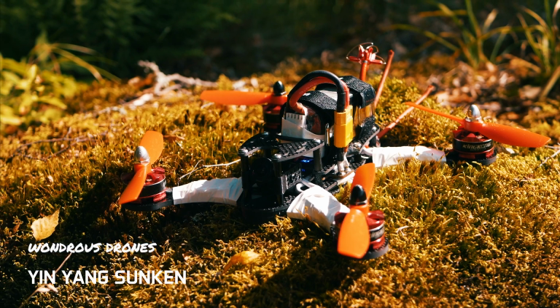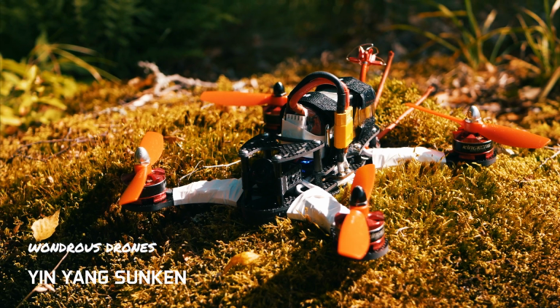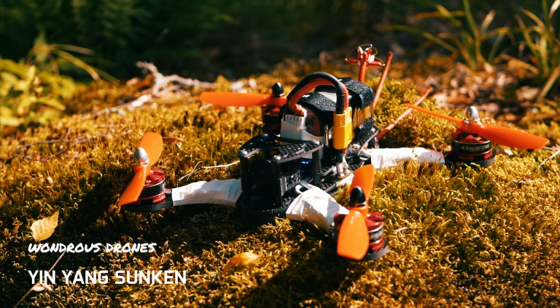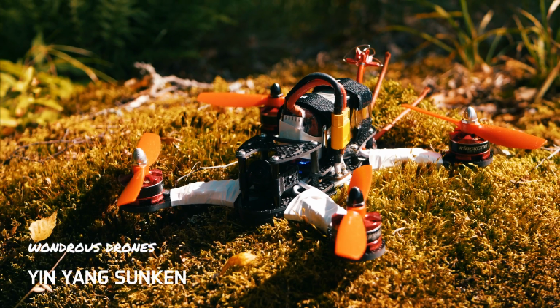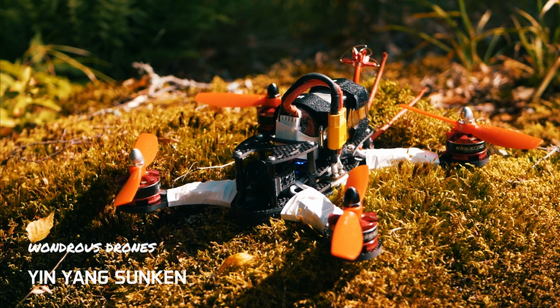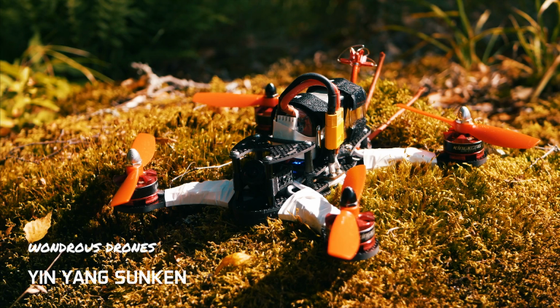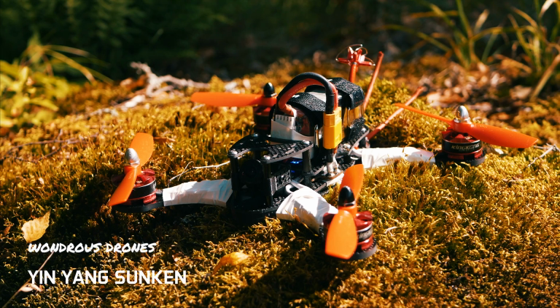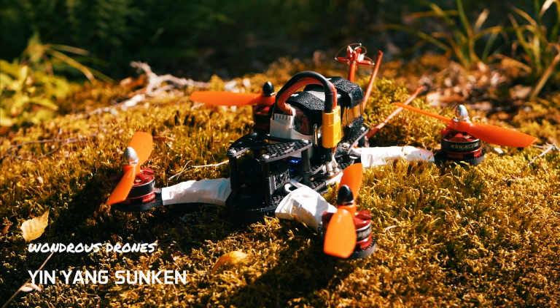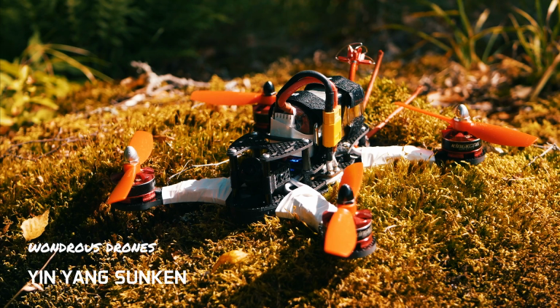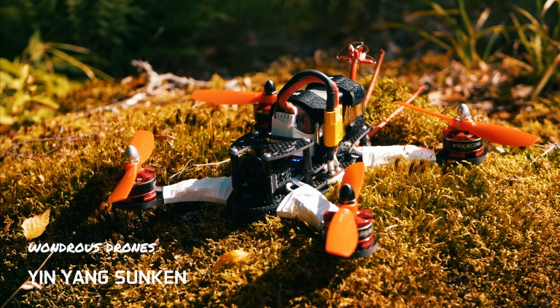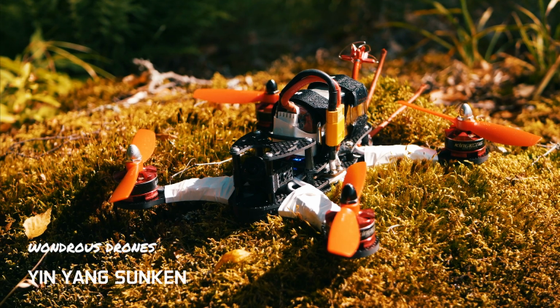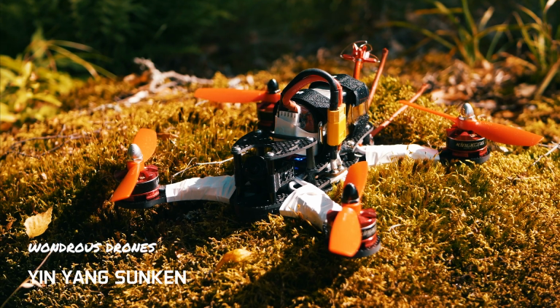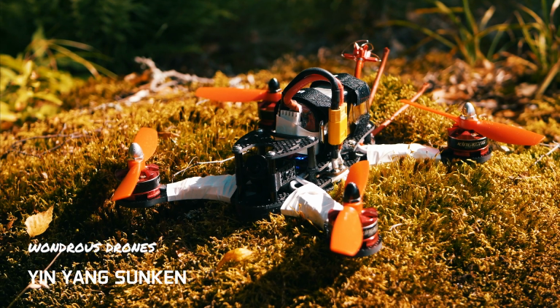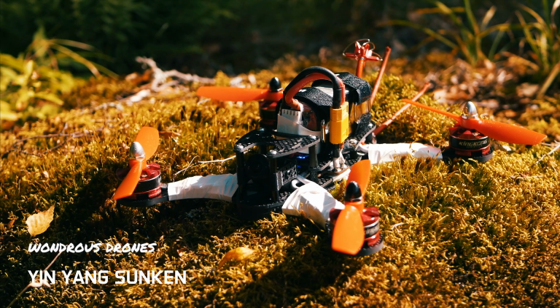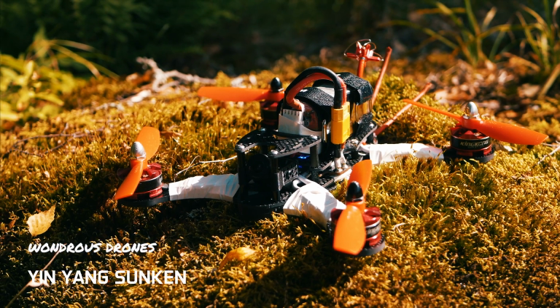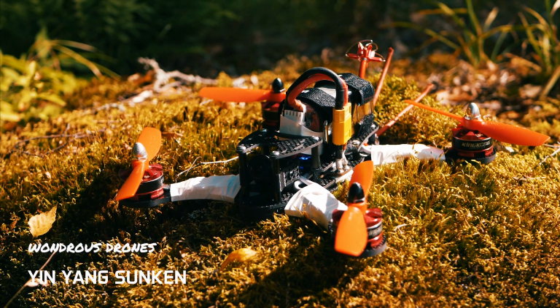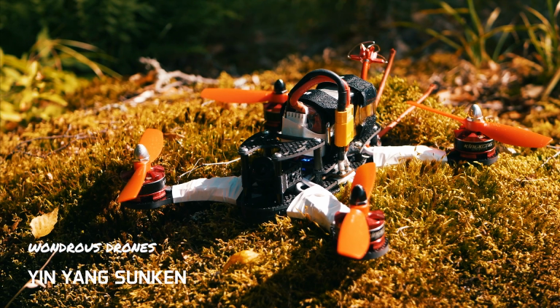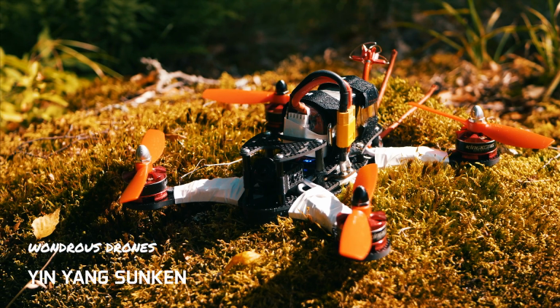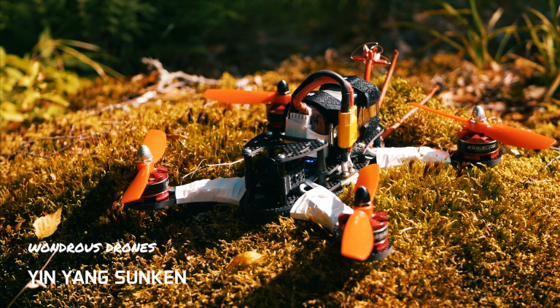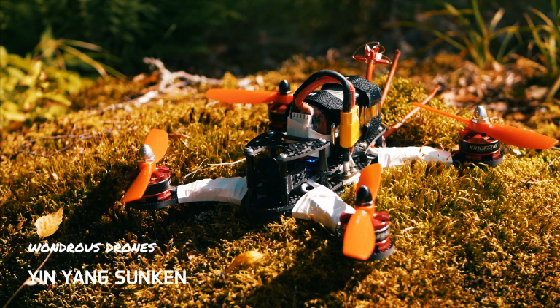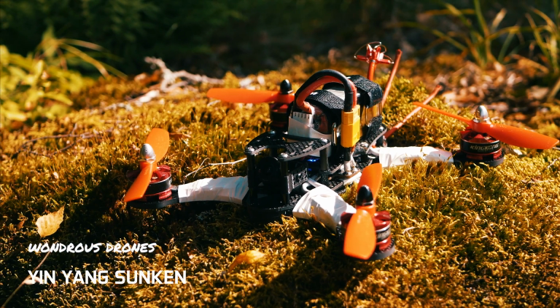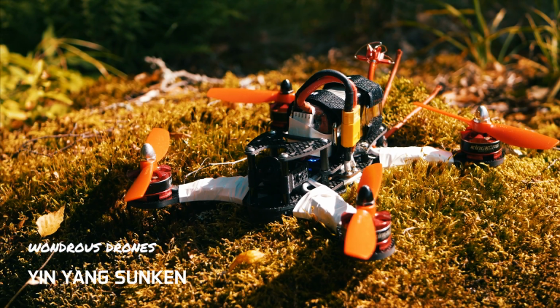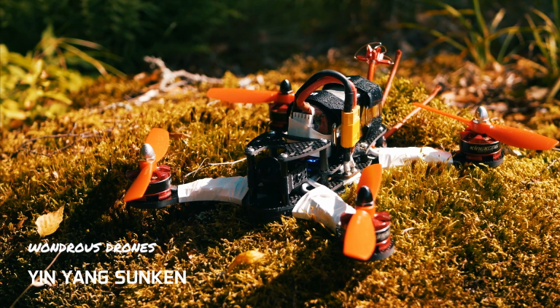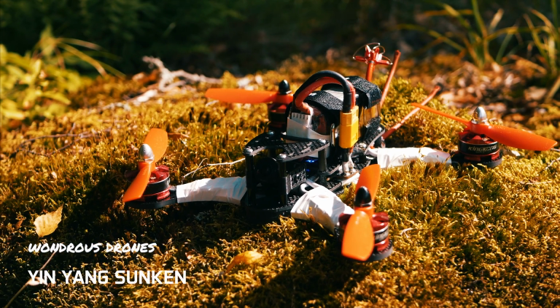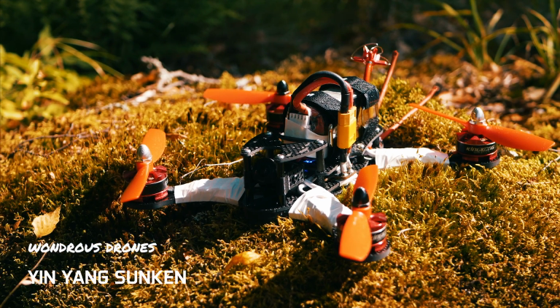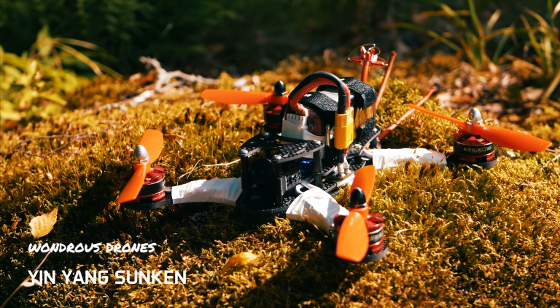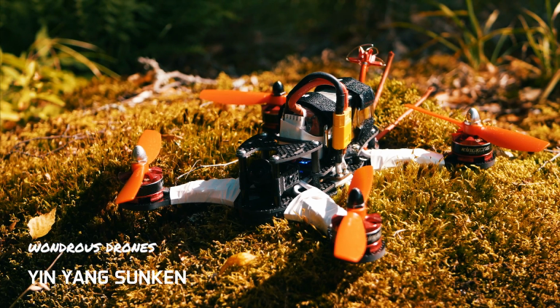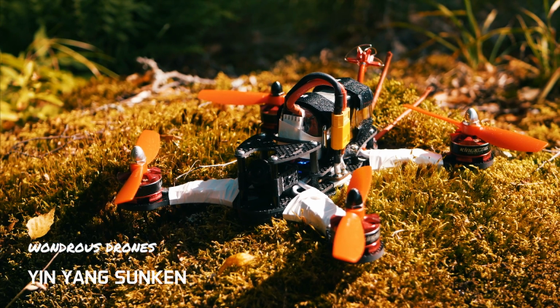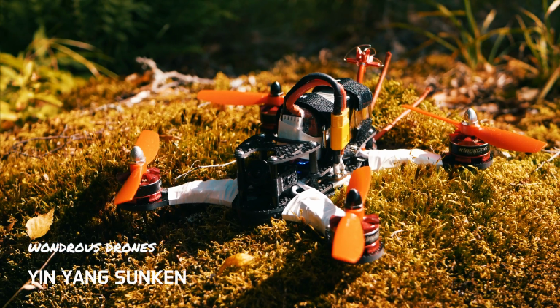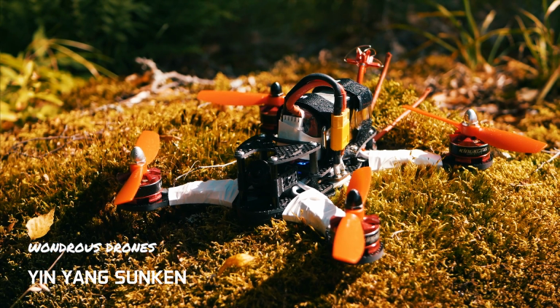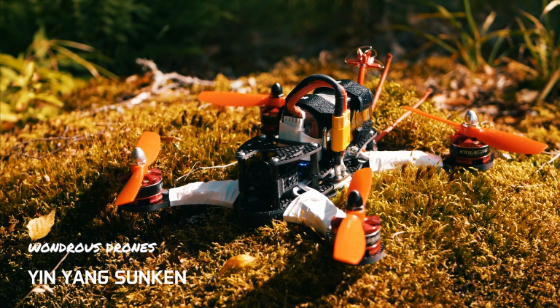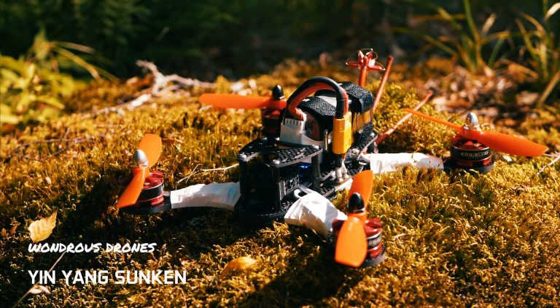What's up guys, Jacob here and today we're taking a look at the Wanderous Drones Yin Yang Sunken.